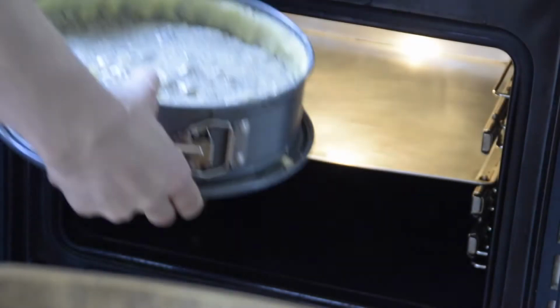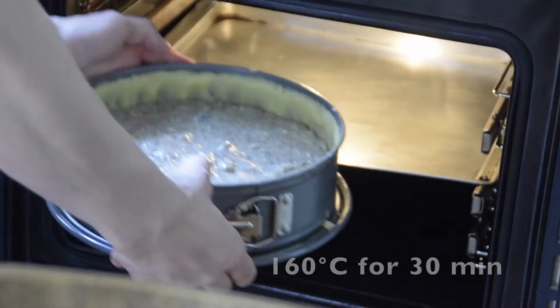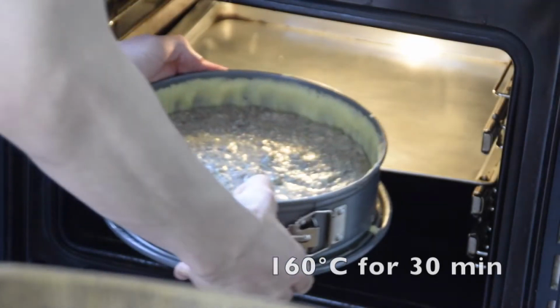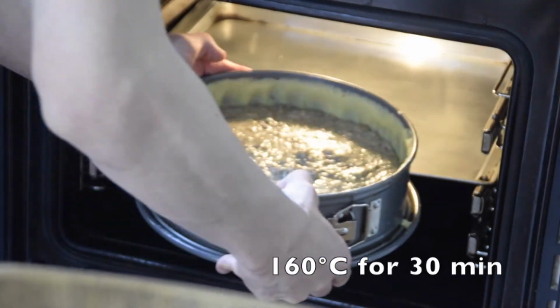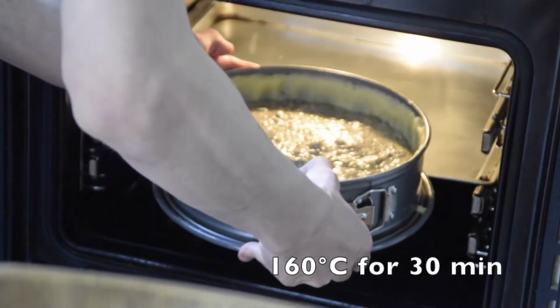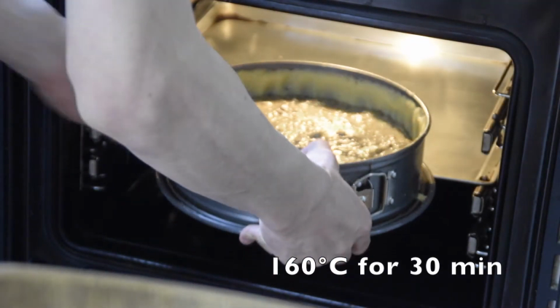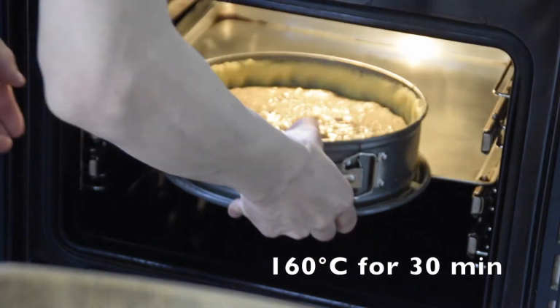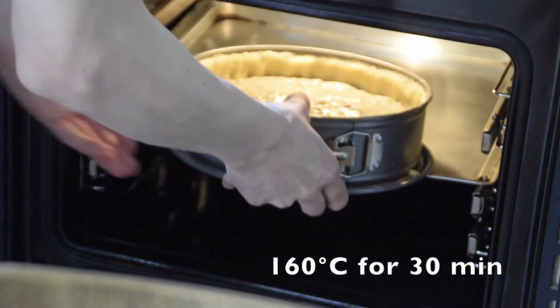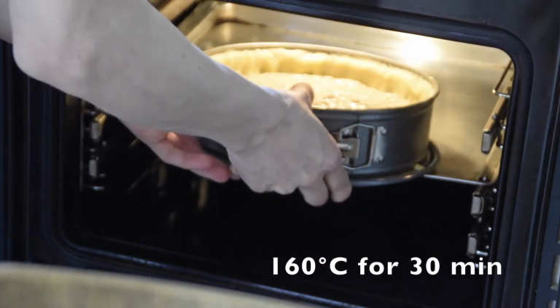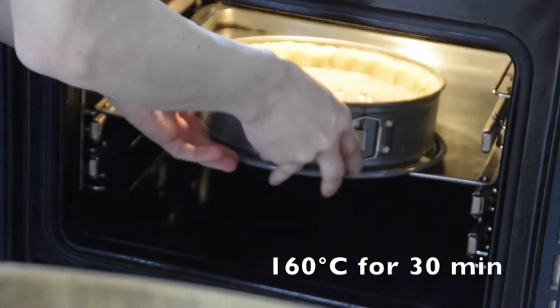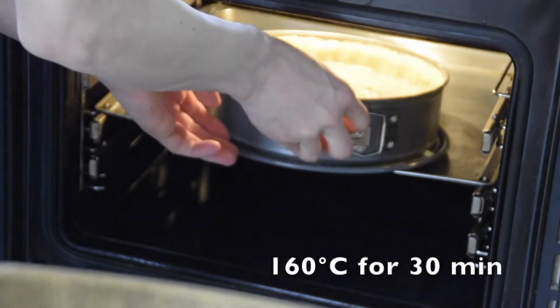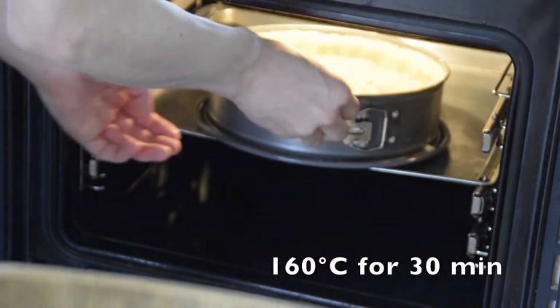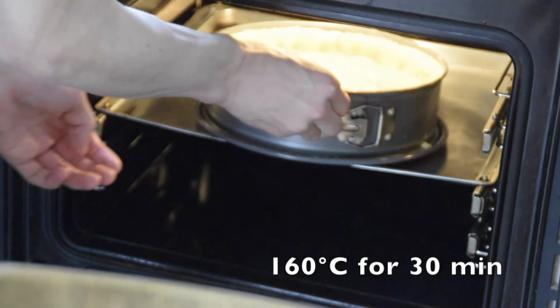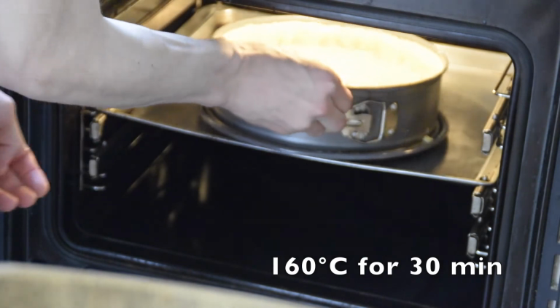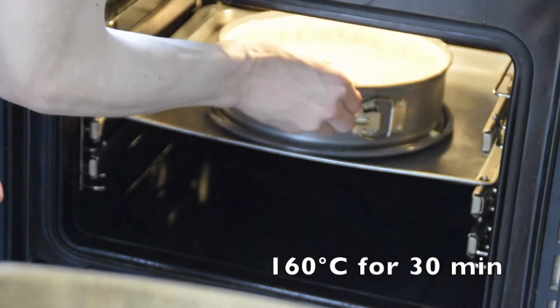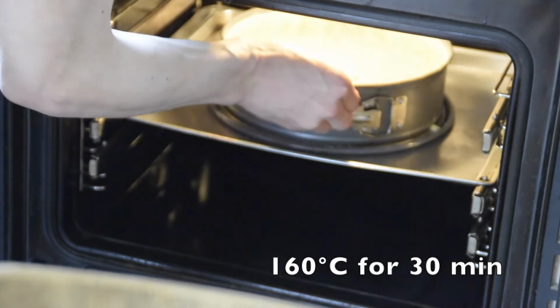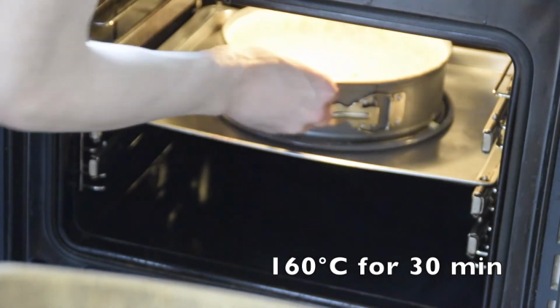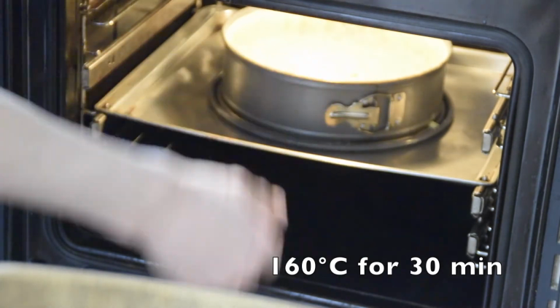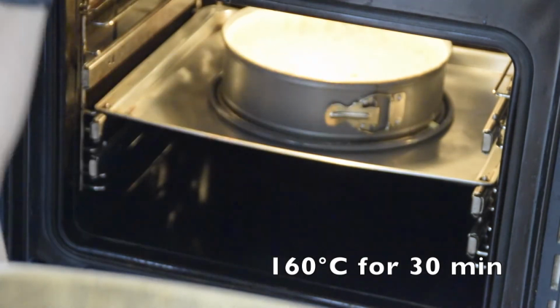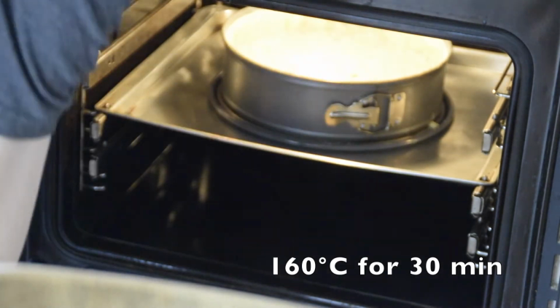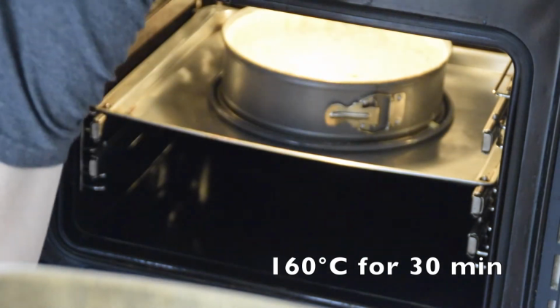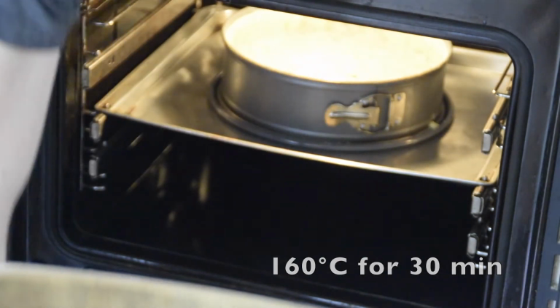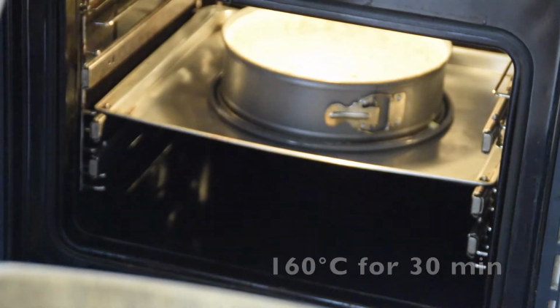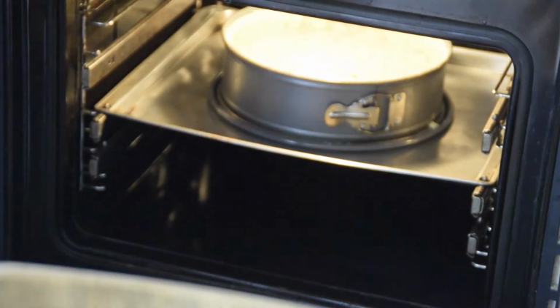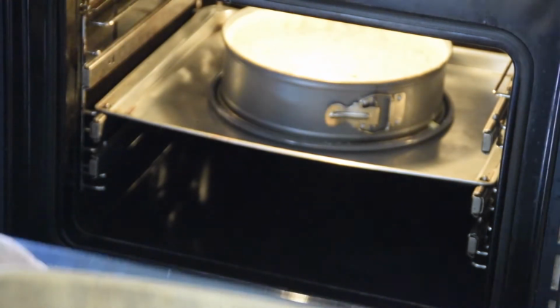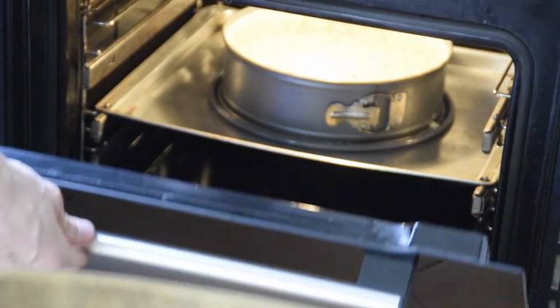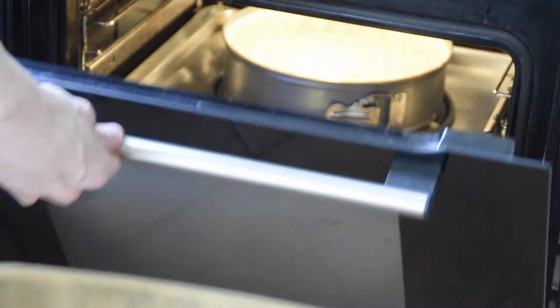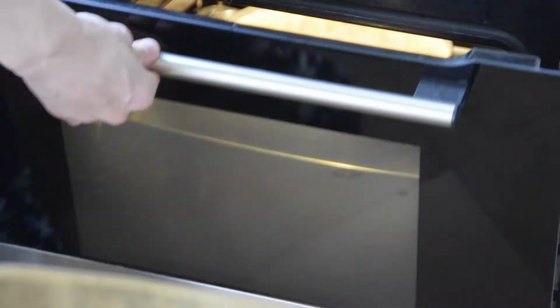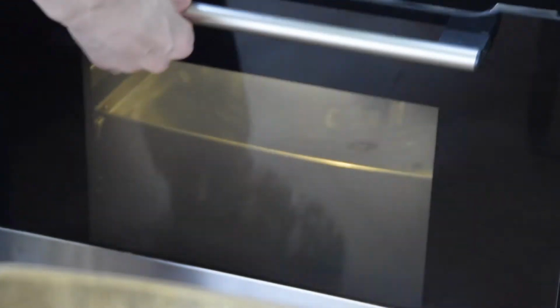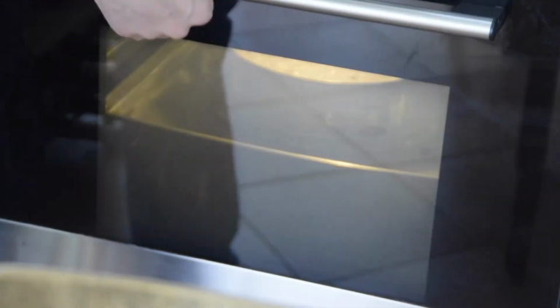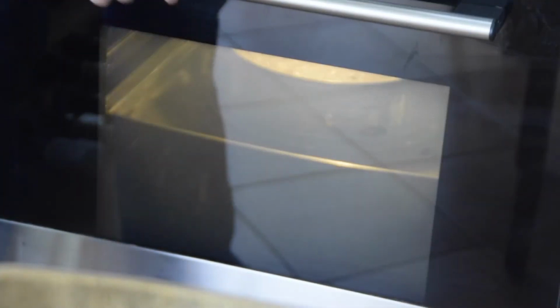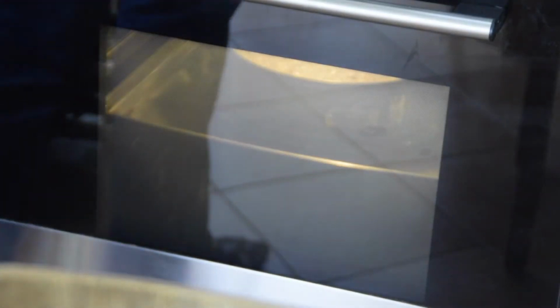Let this bake at 160 degrees for 30 minutes.